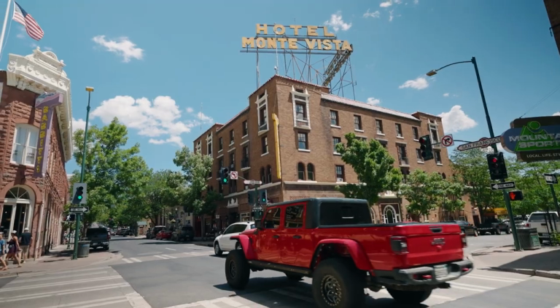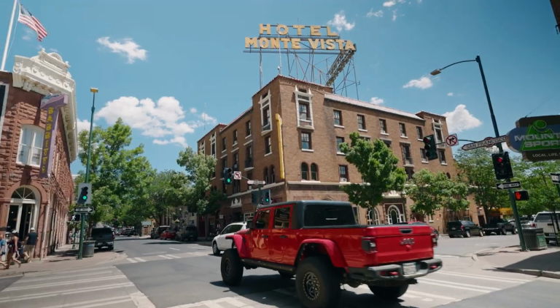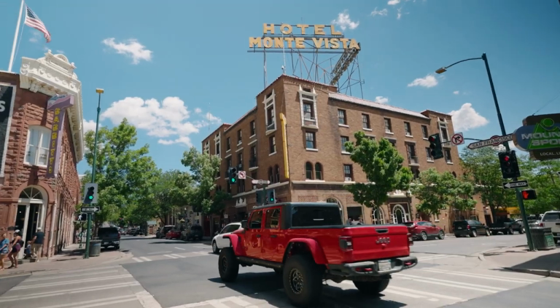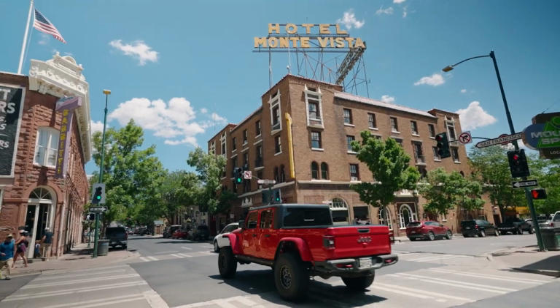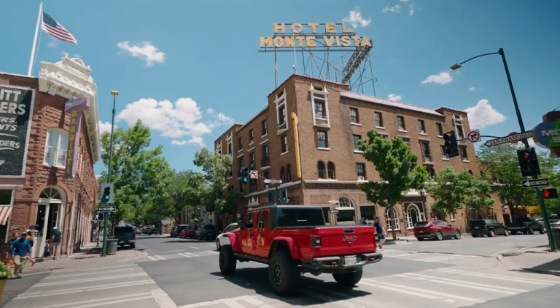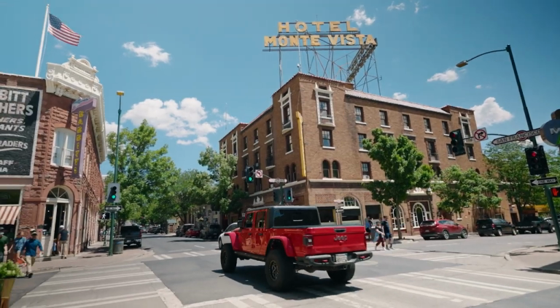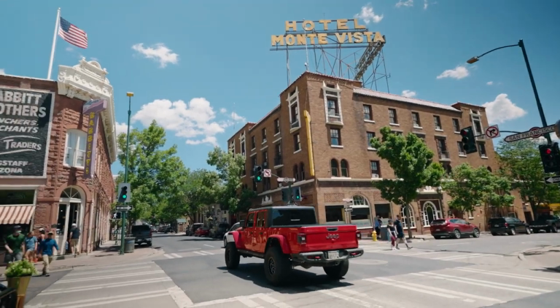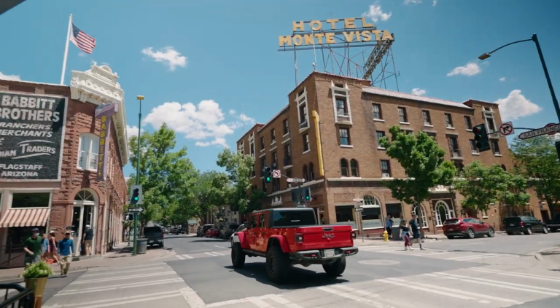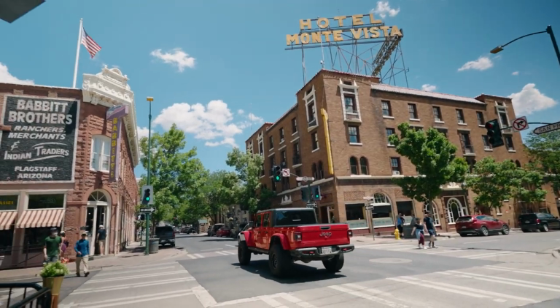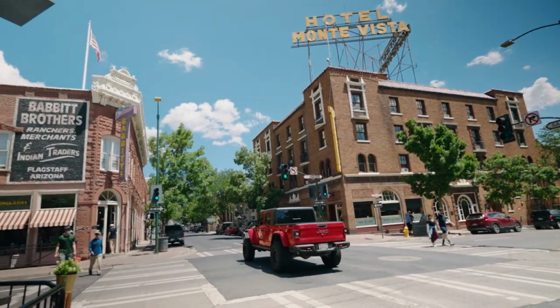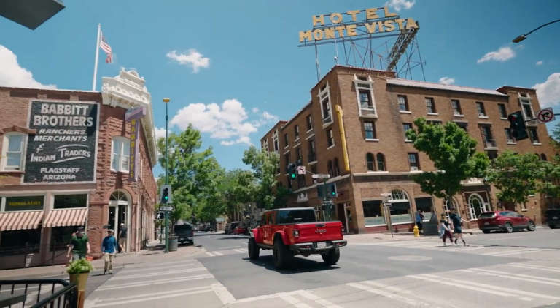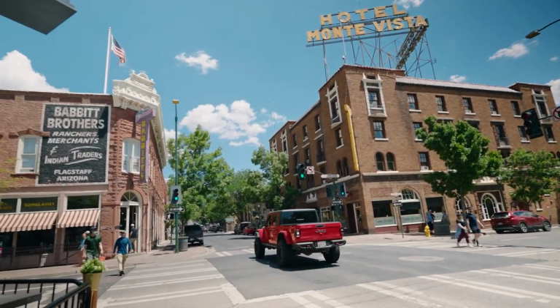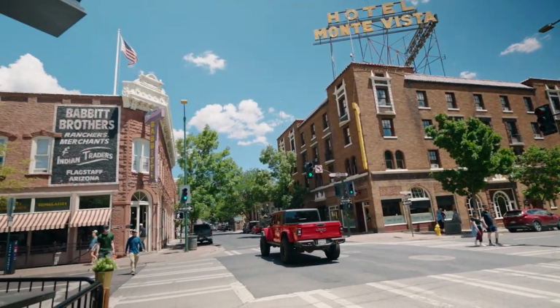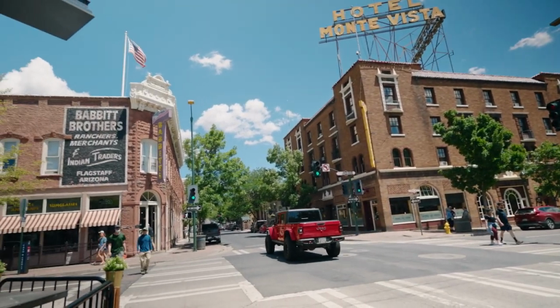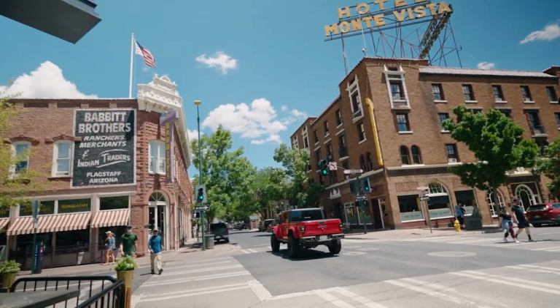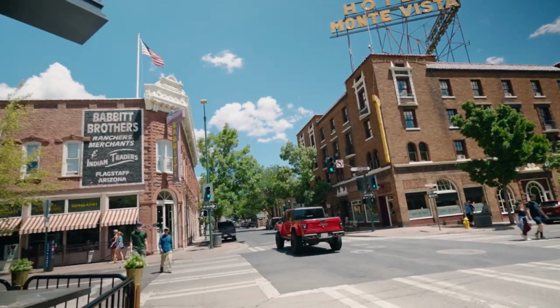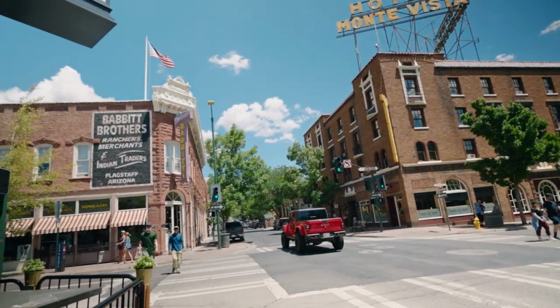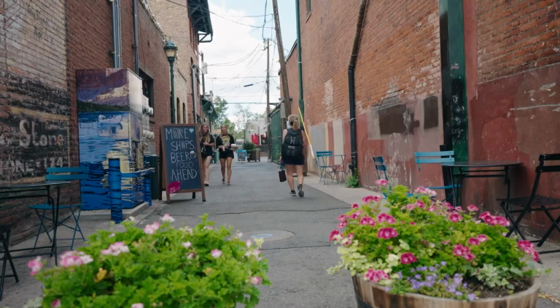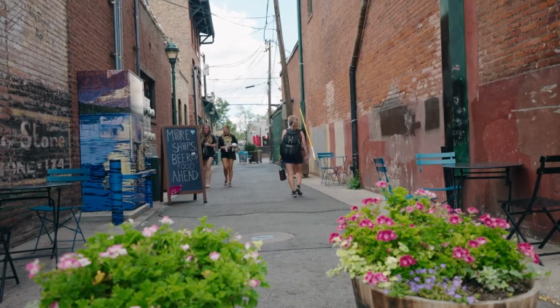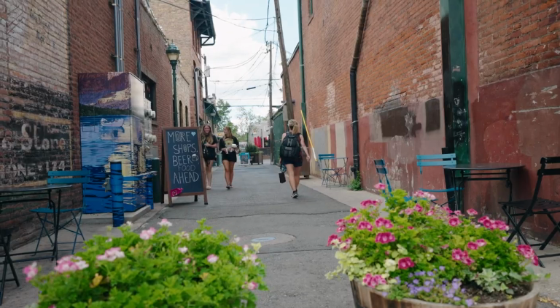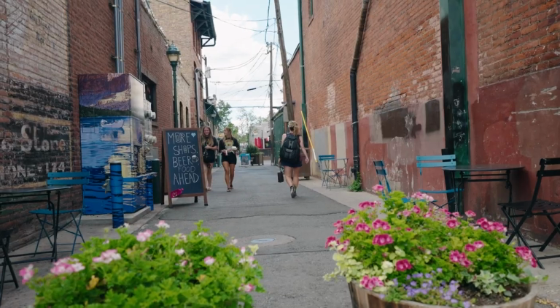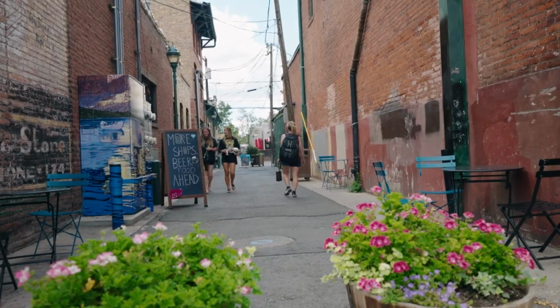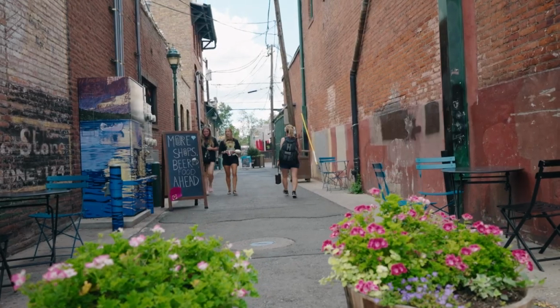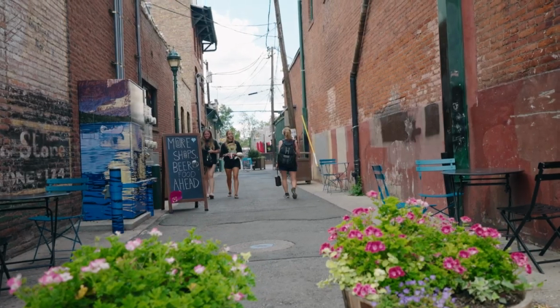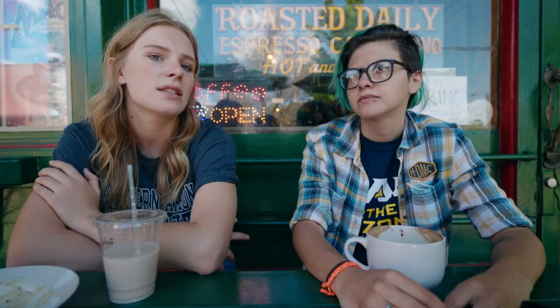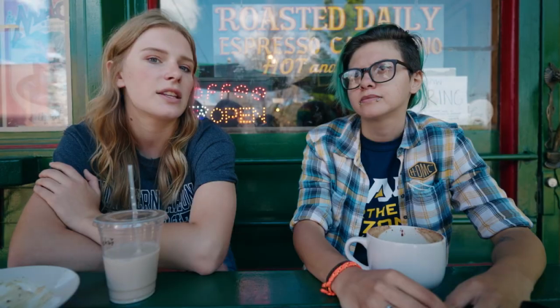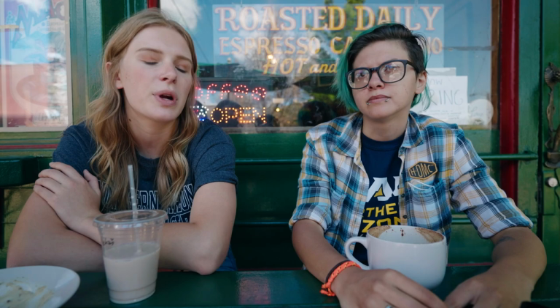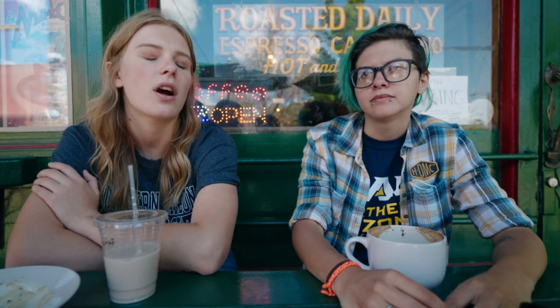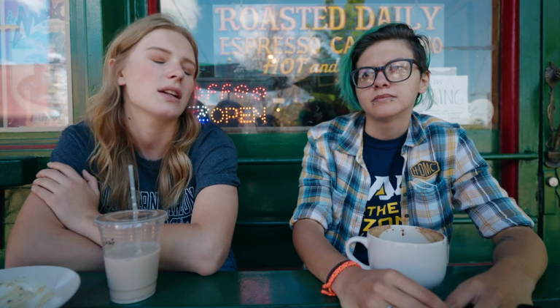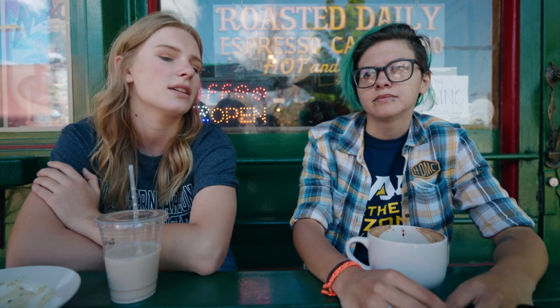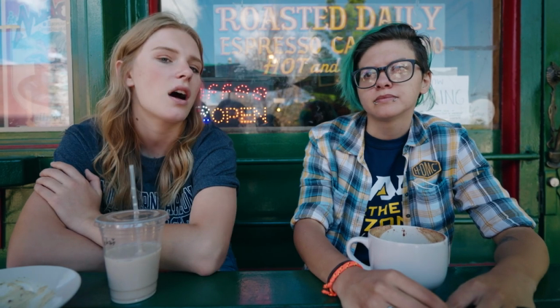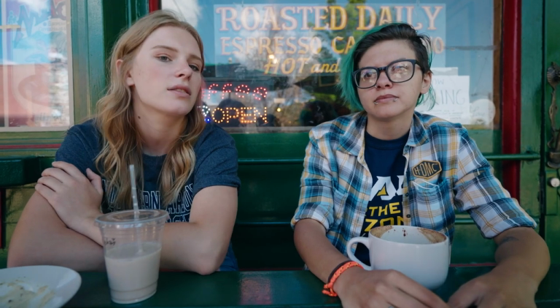Downtown is pretty condensed, so it's pretty hard to get lost.